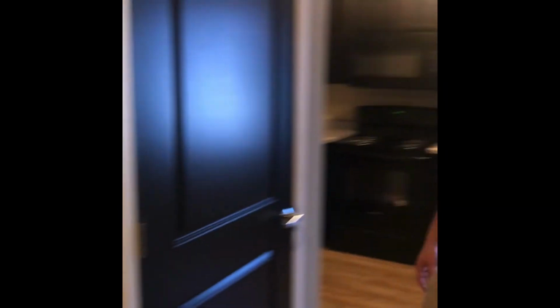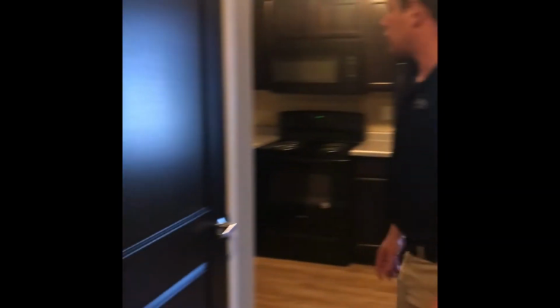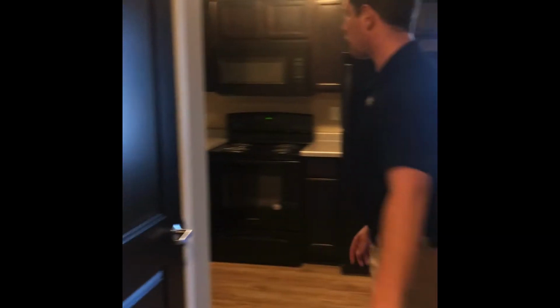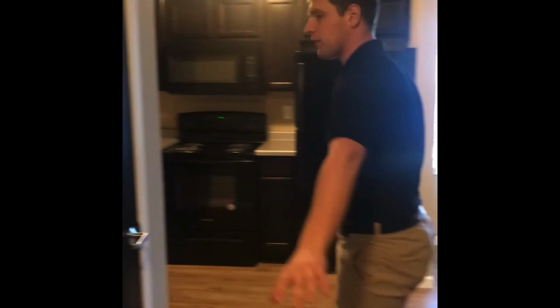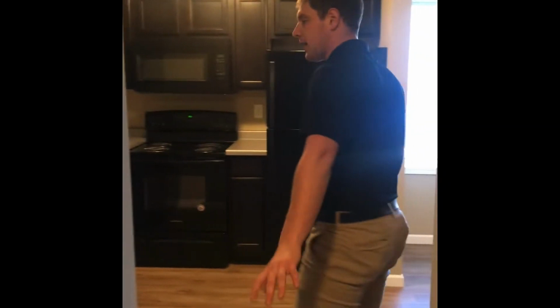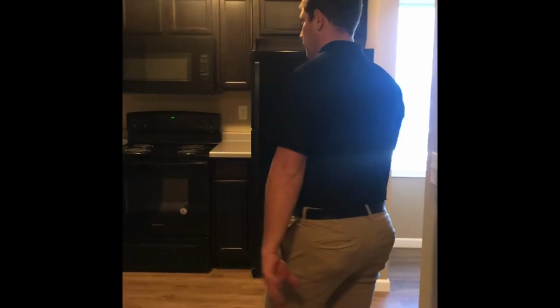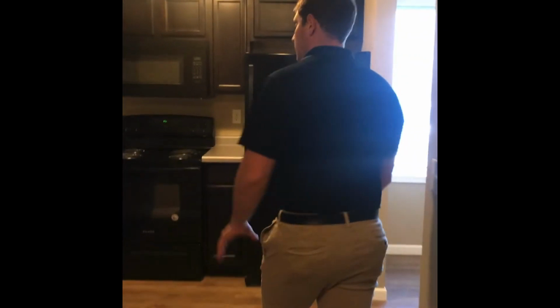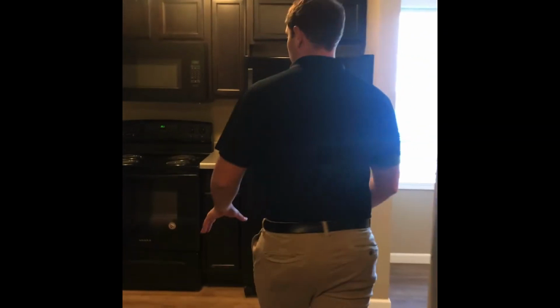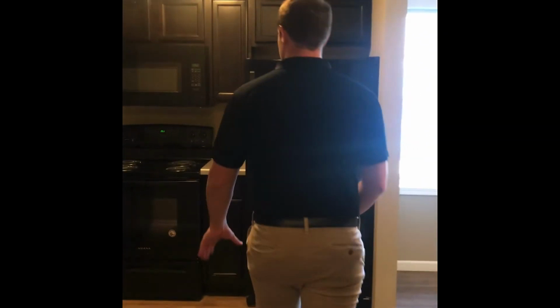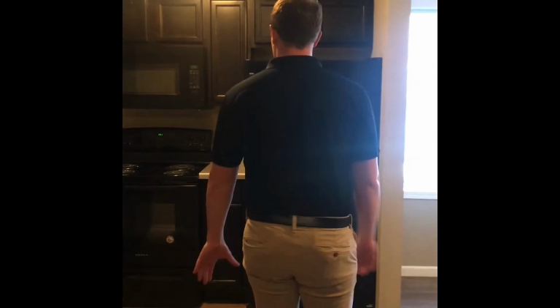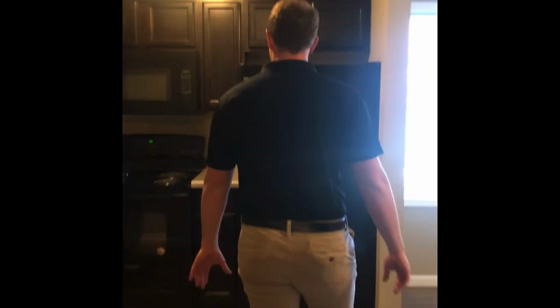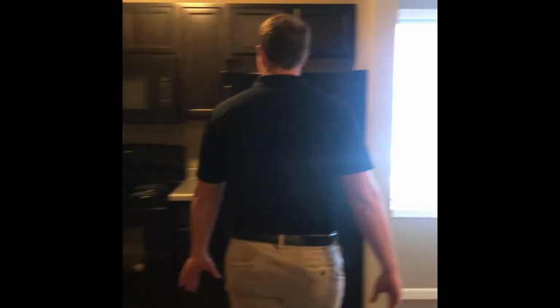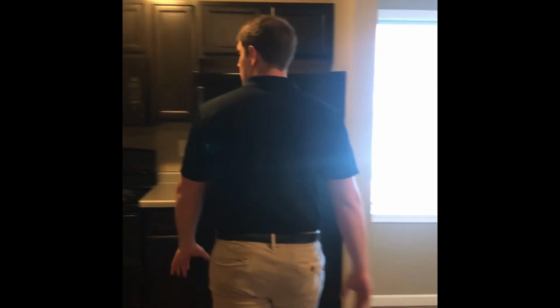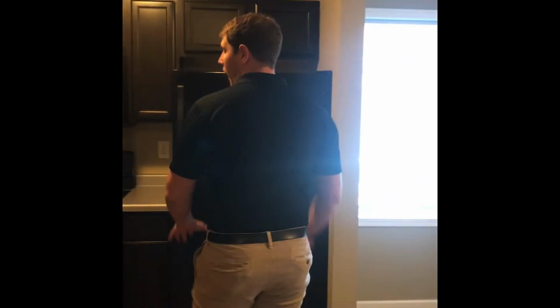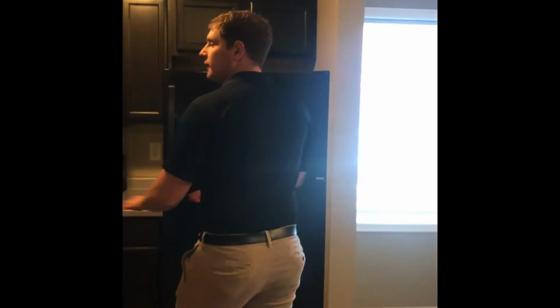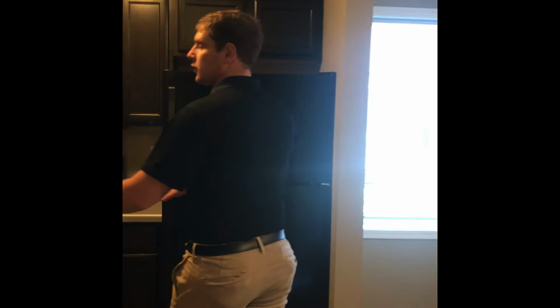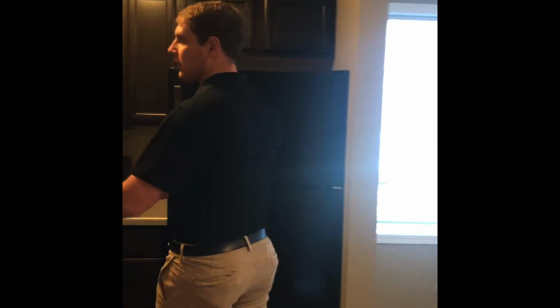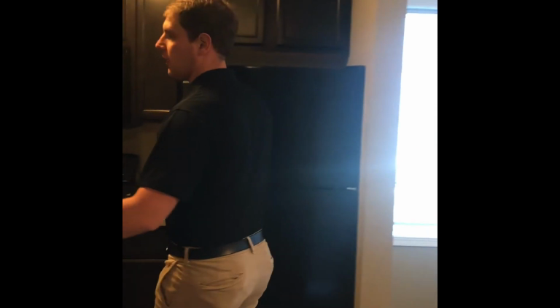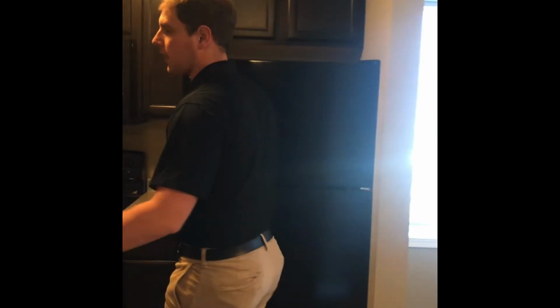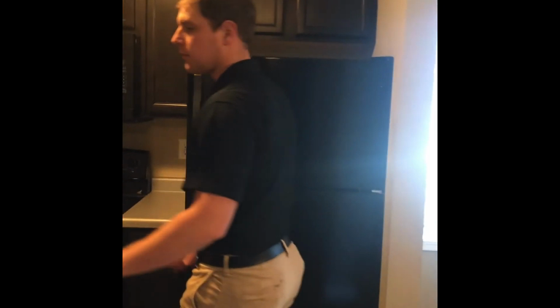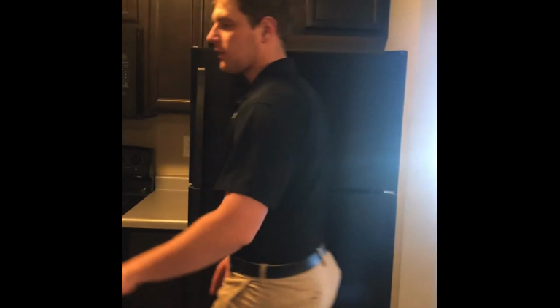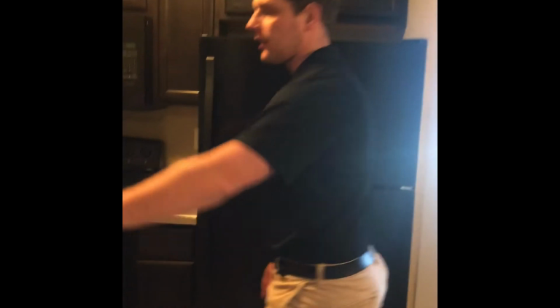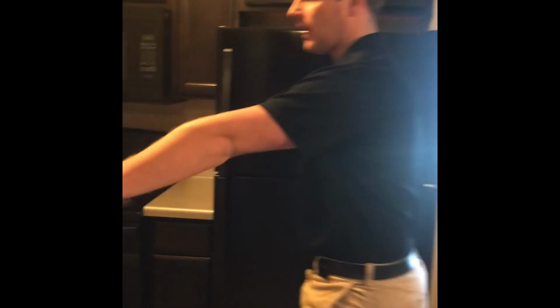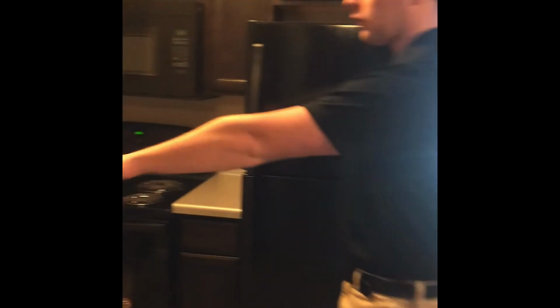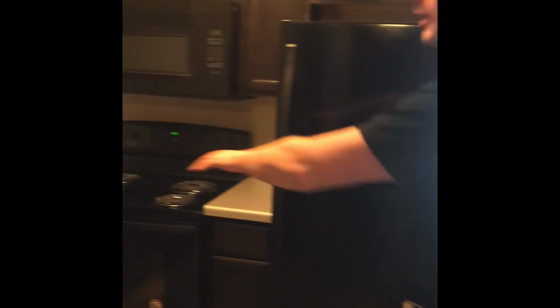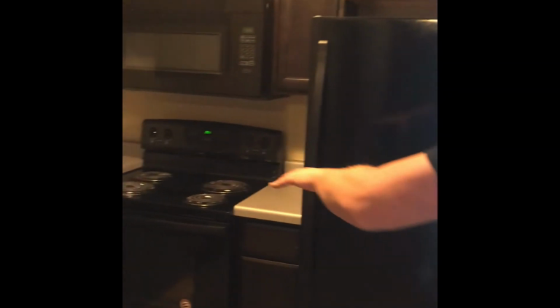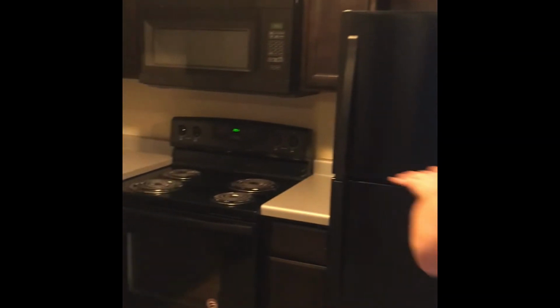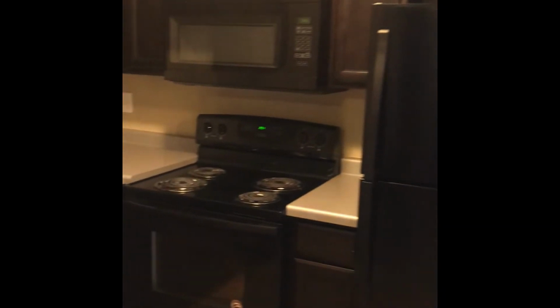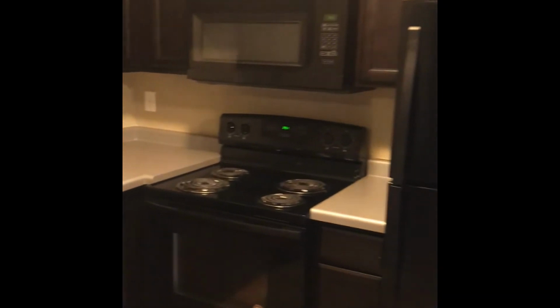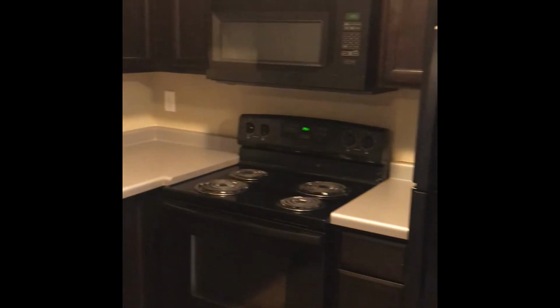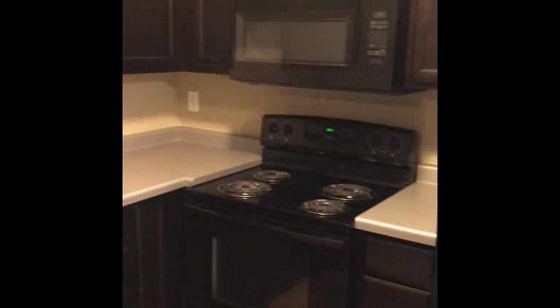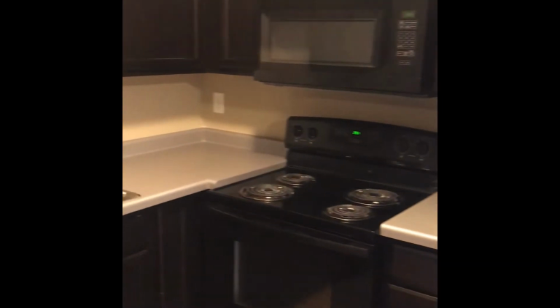As you proceed into the apartment, you walk into your kitchen area. It's a nice L-shape with all your basic appliances.